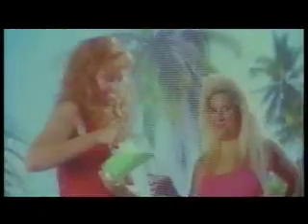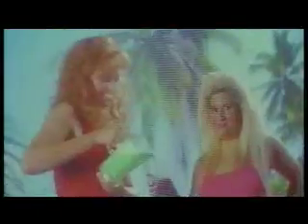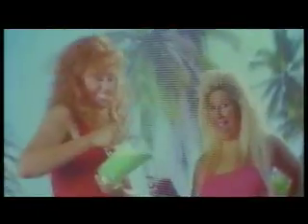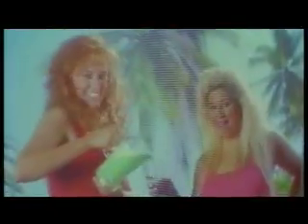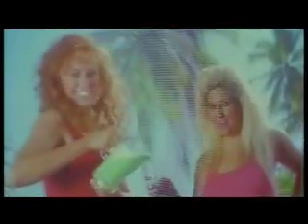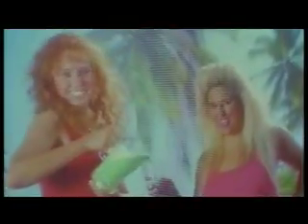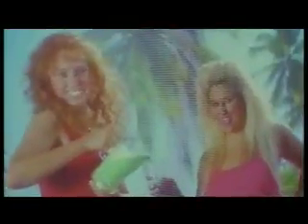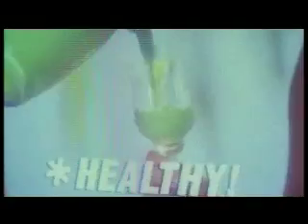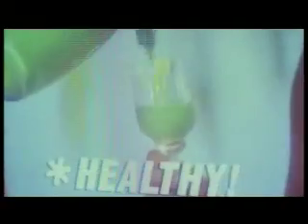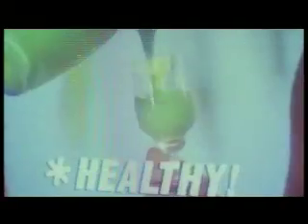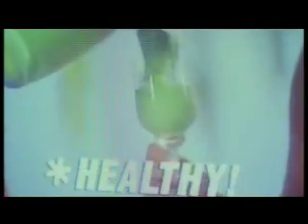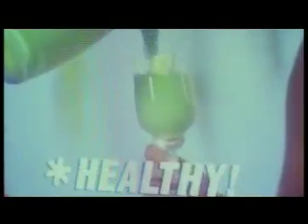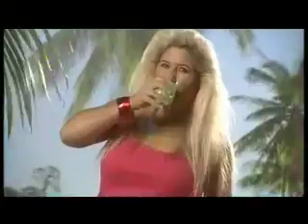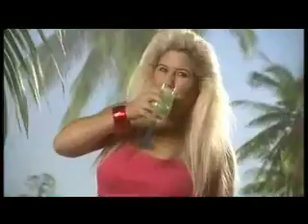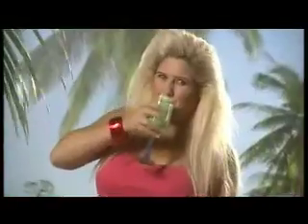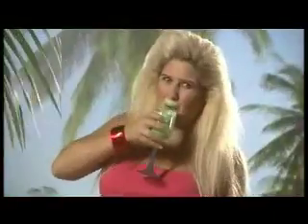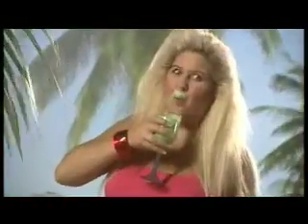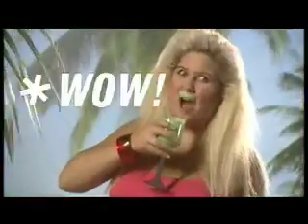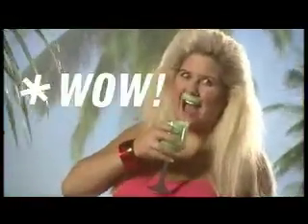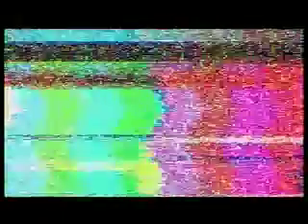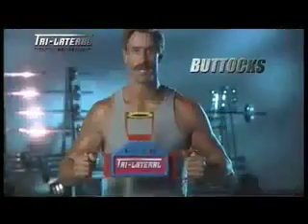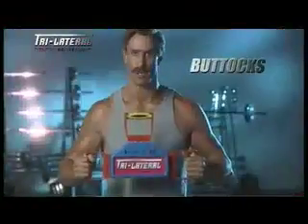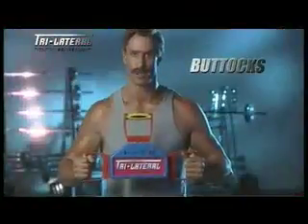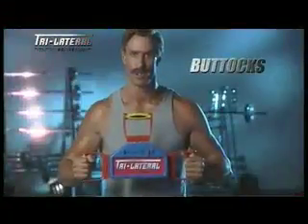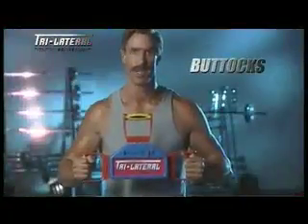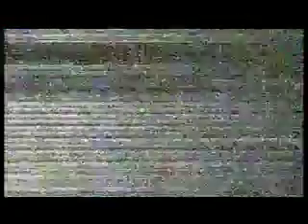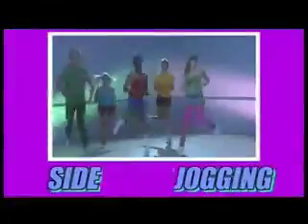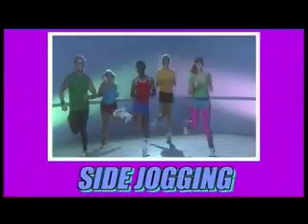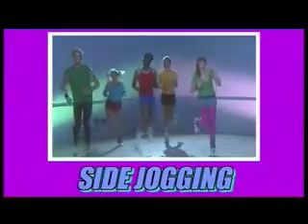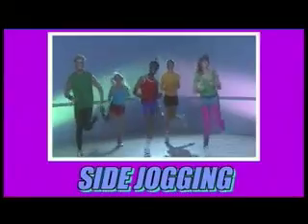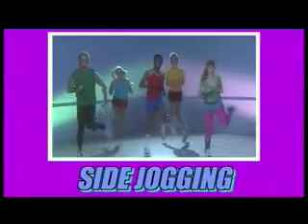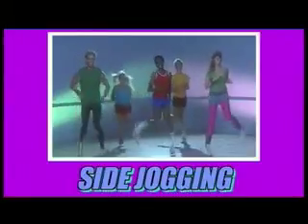Mmm, healthy! Wow! Botox! Sorry, Johnny!